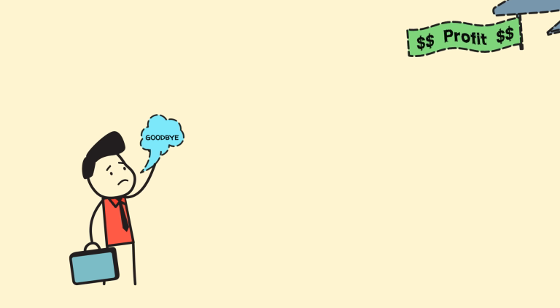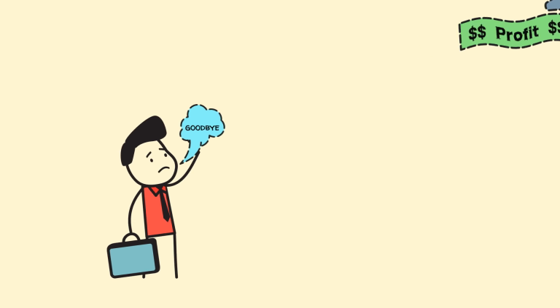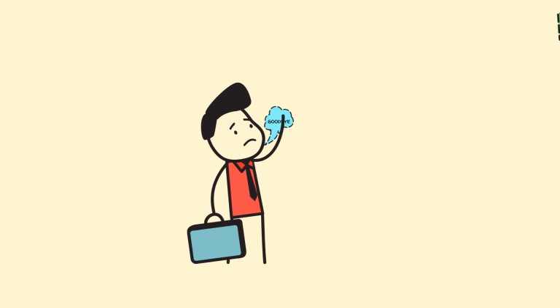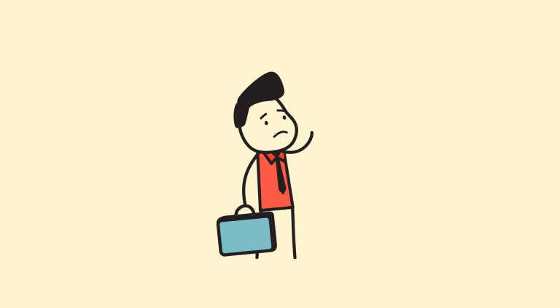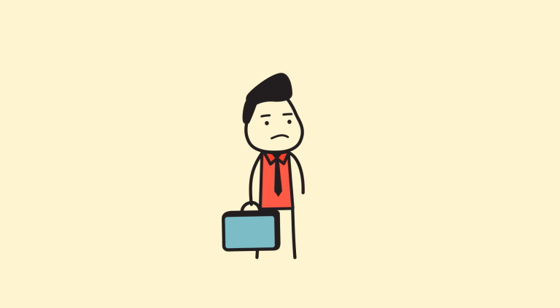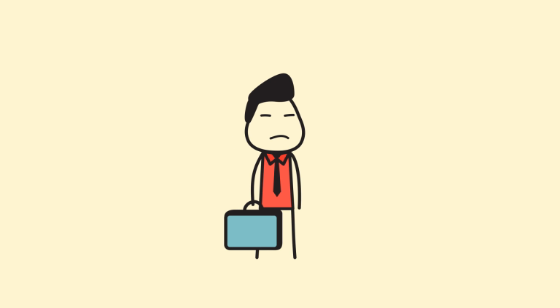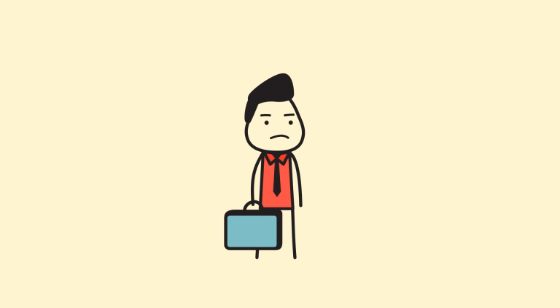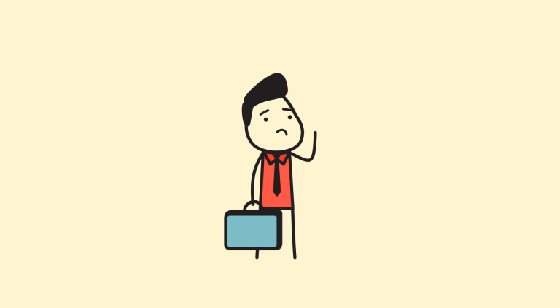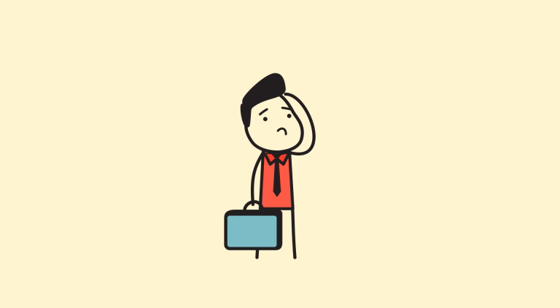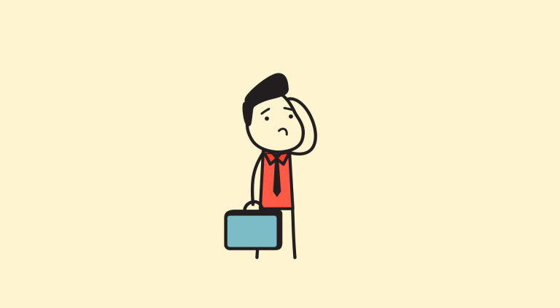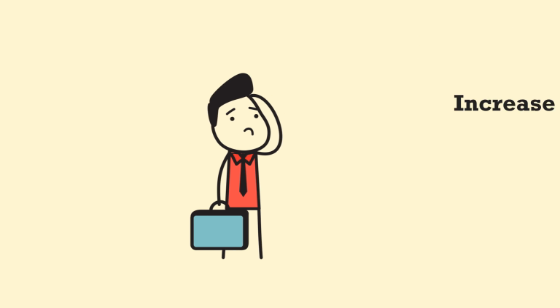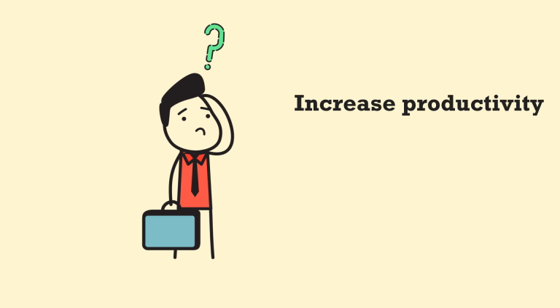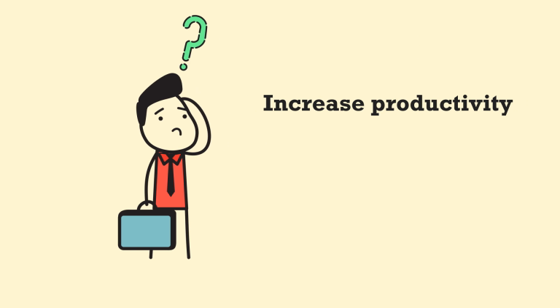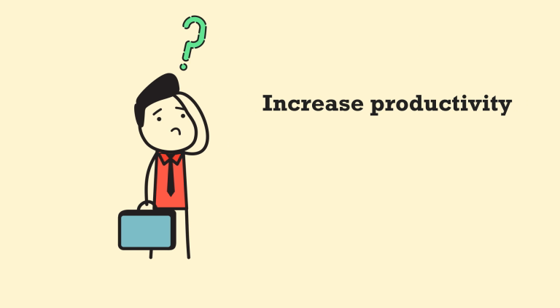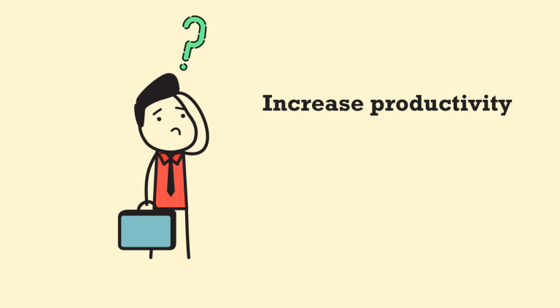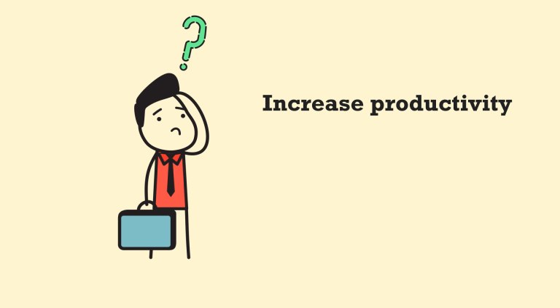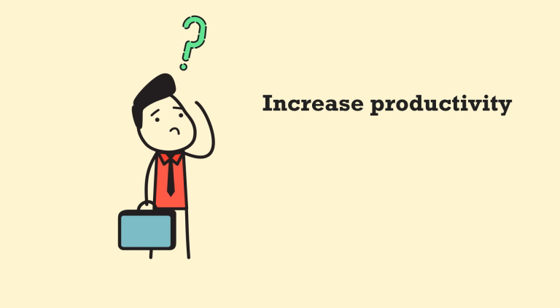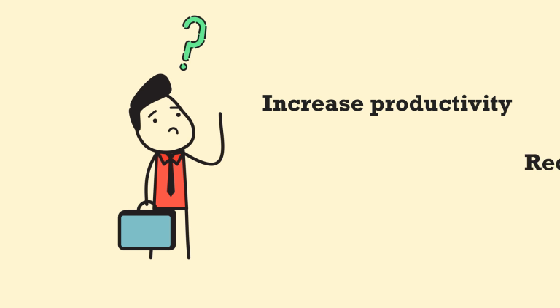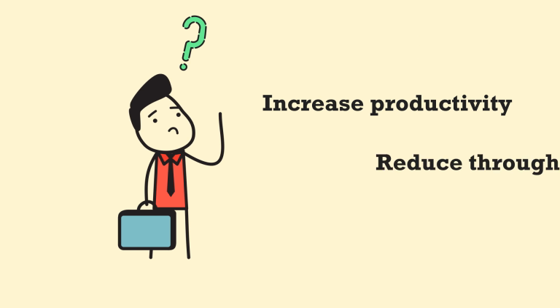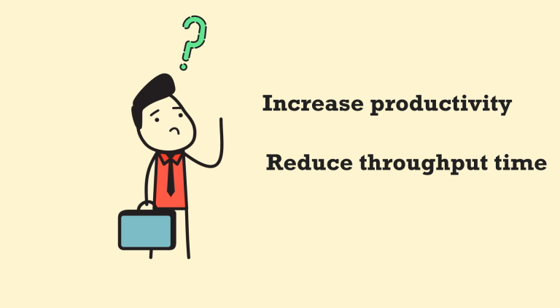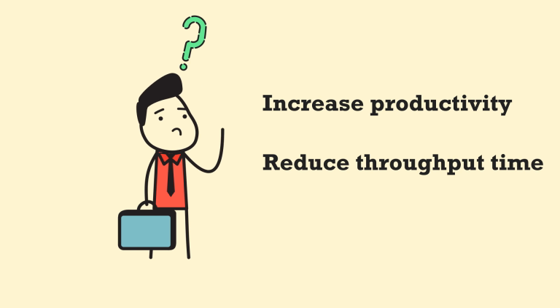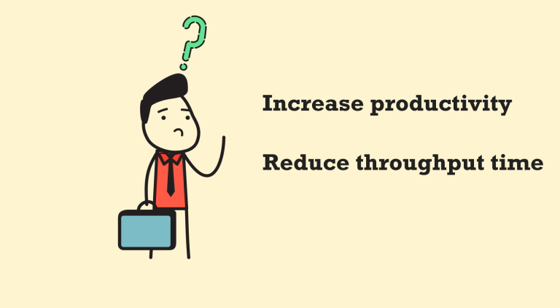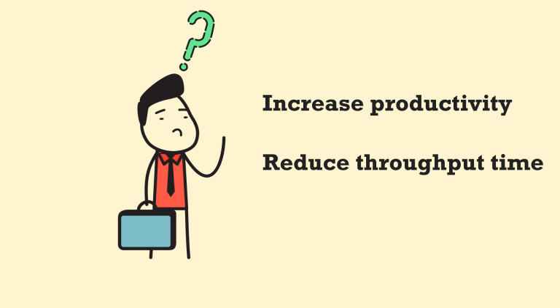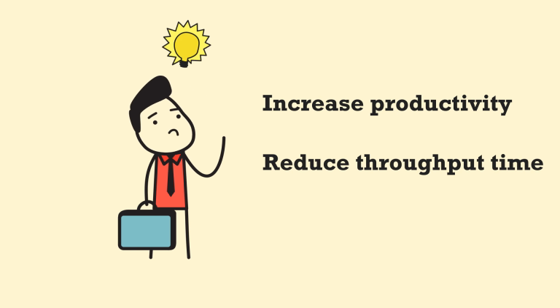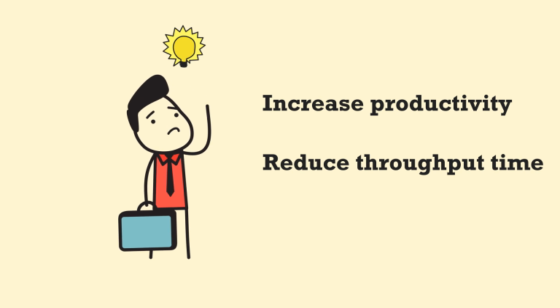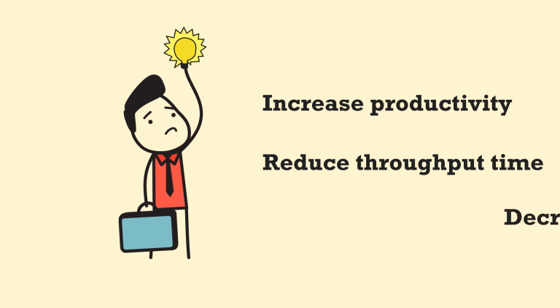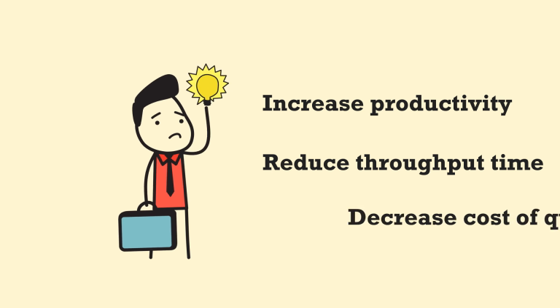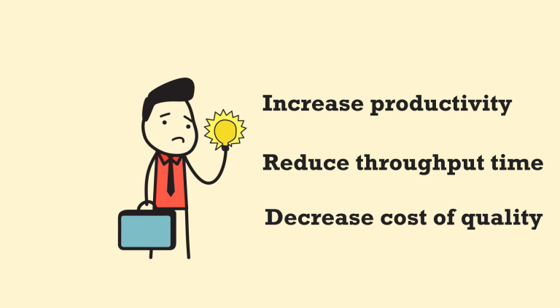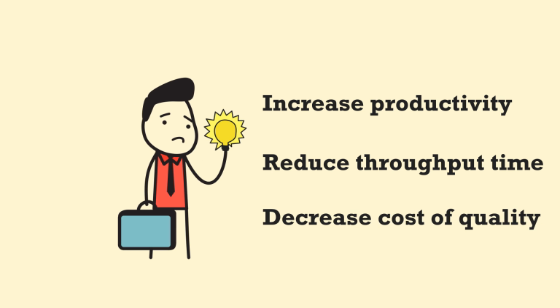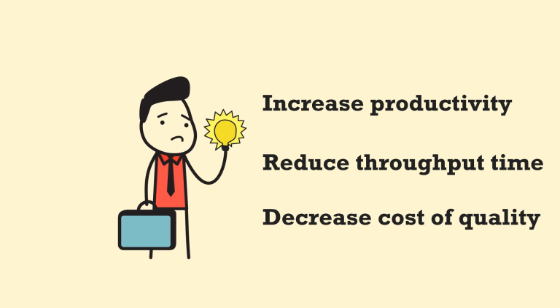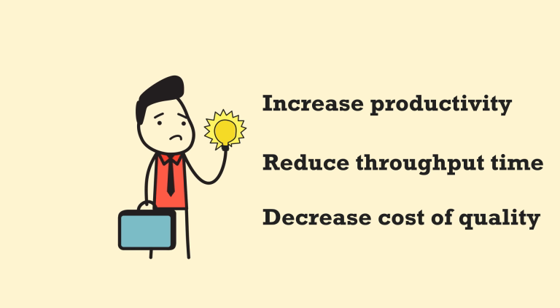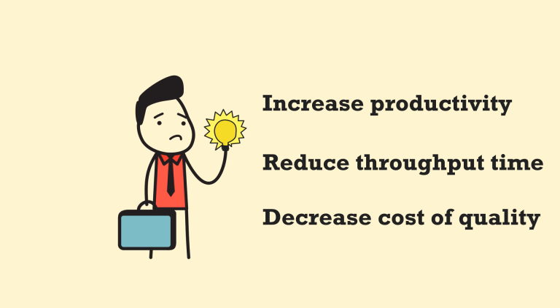To boost your profits, you need to increase productivity, reduce throughput time, and decrease cost of quantity.